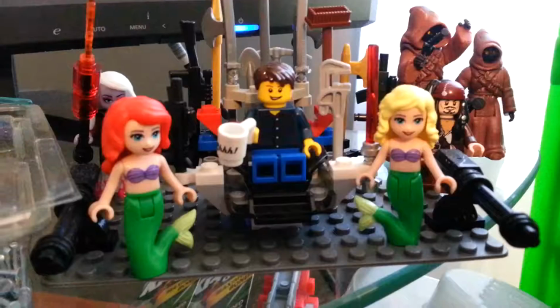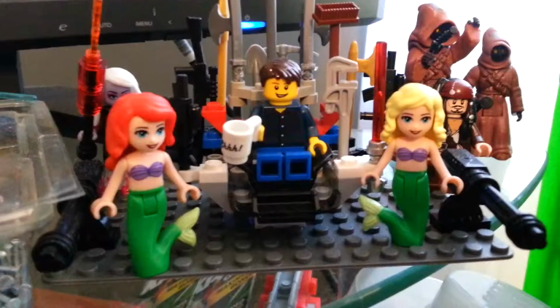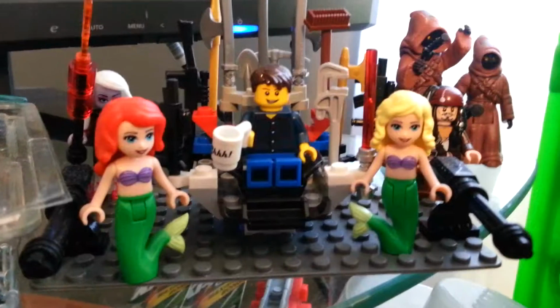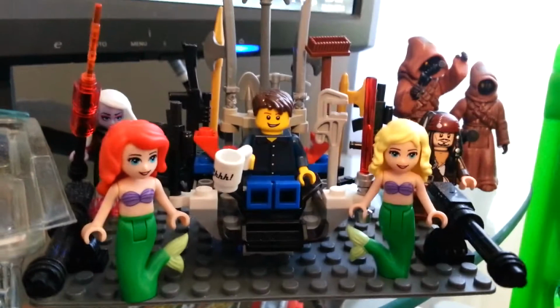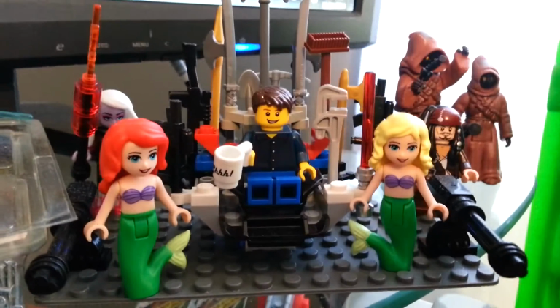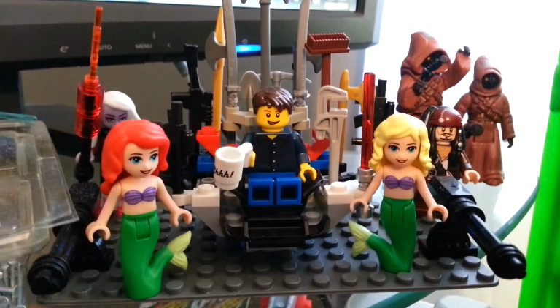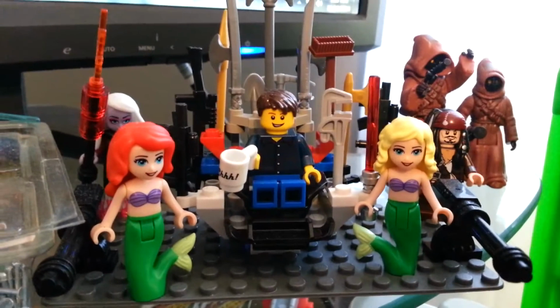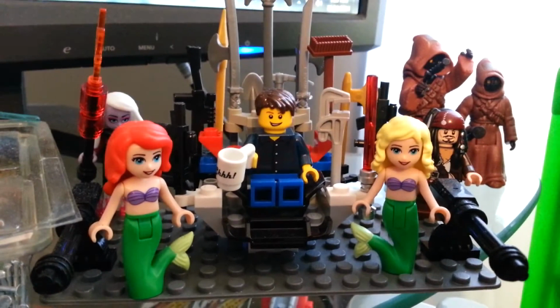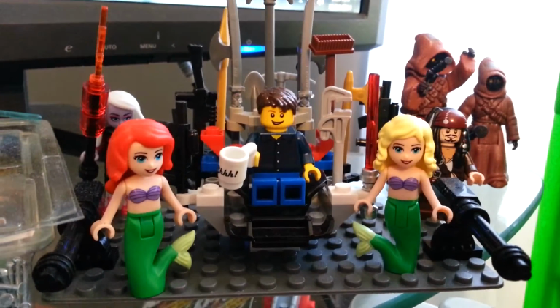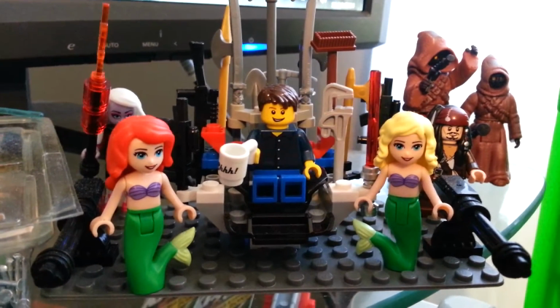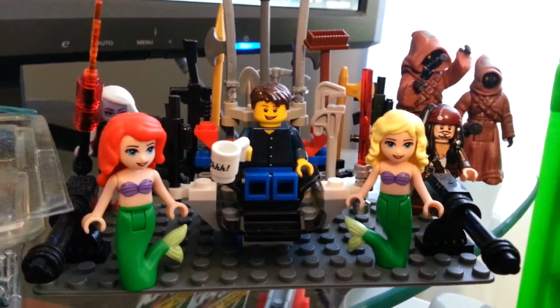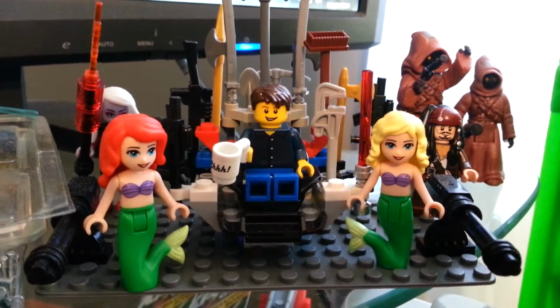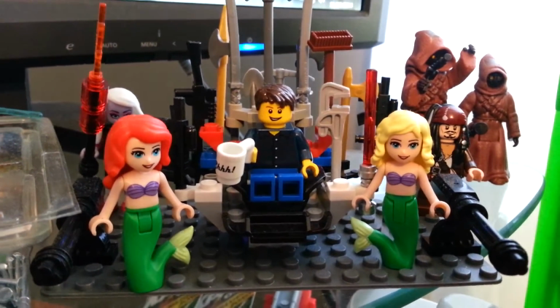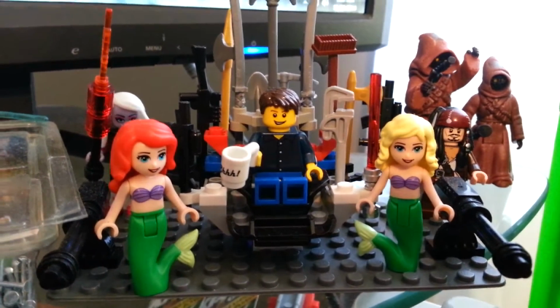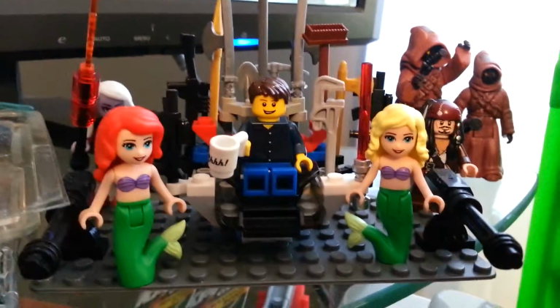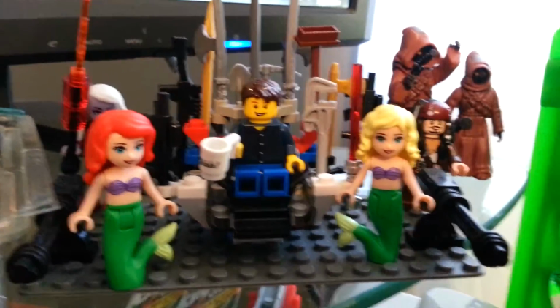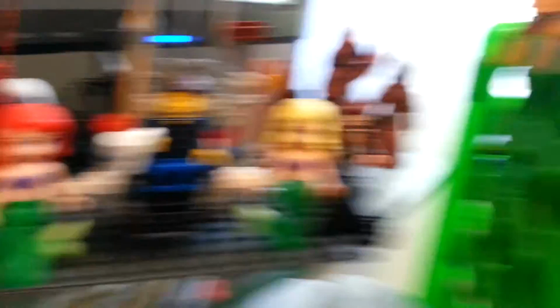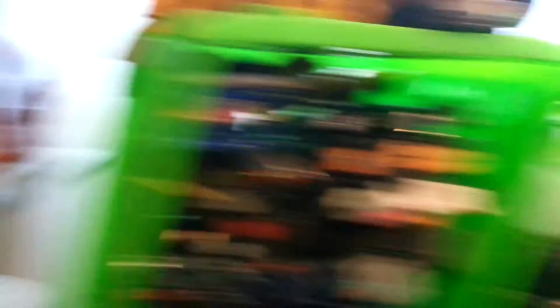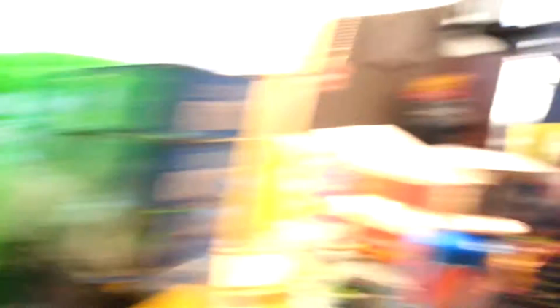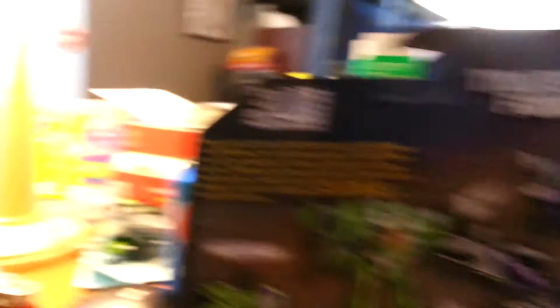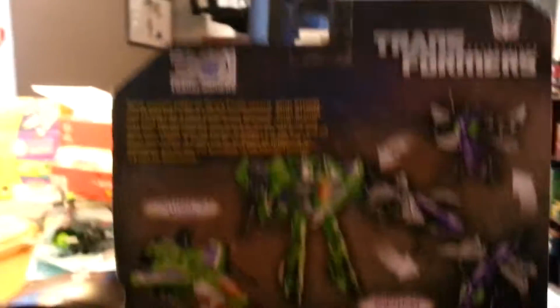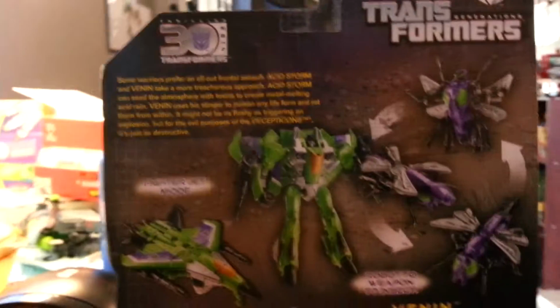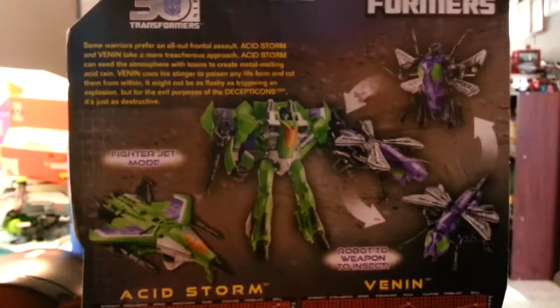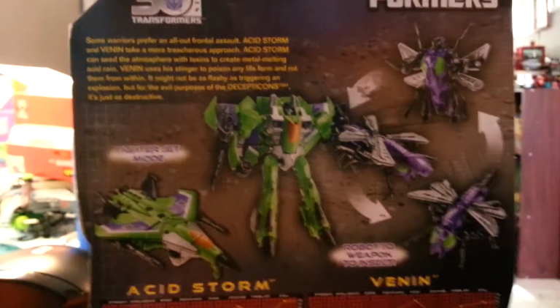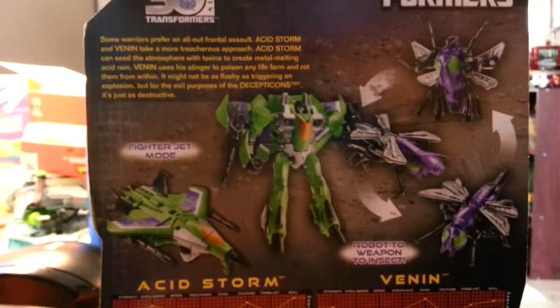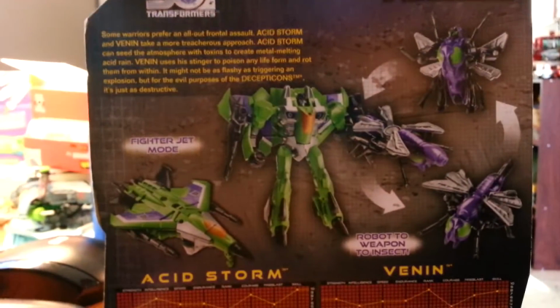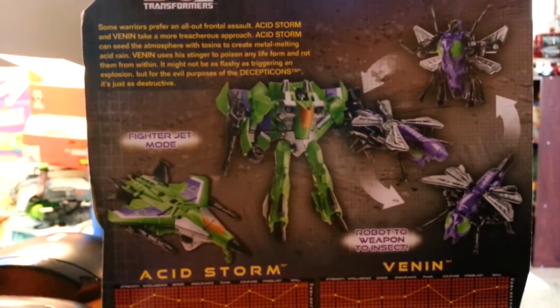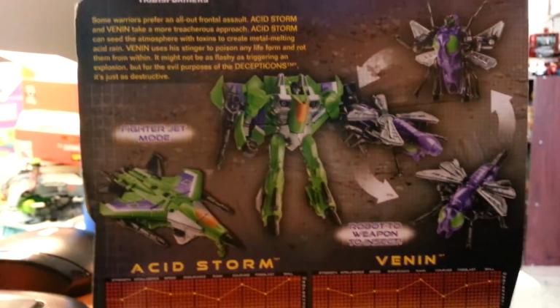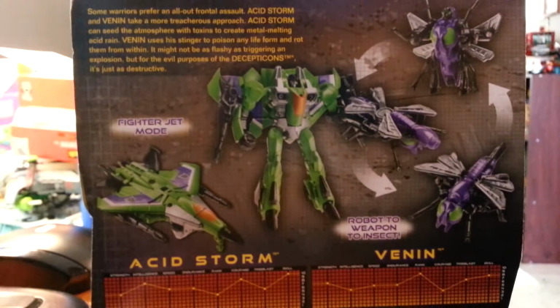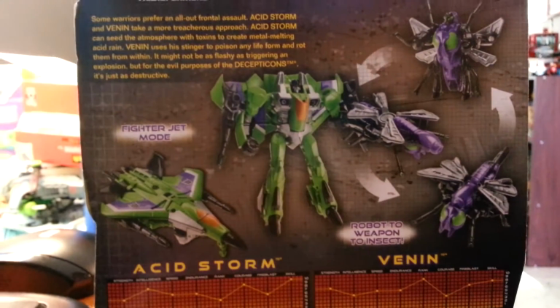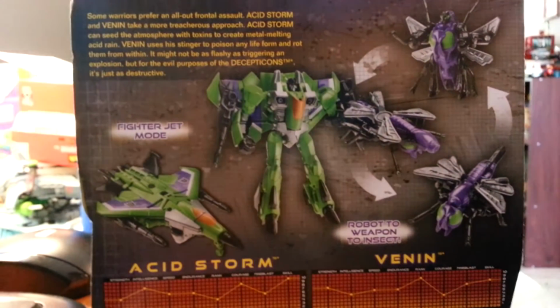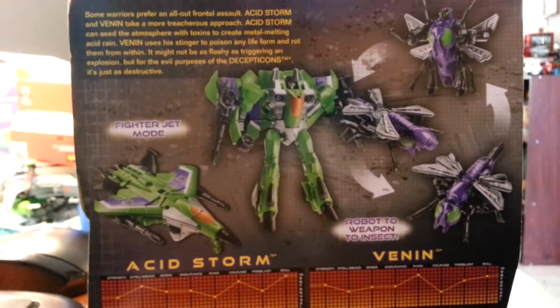What's up, everybody? Welcome to another episode of Alex's Toy Show, regular action figure review.